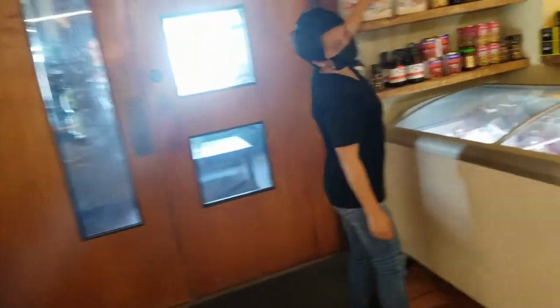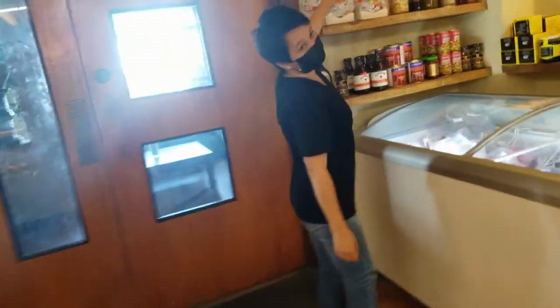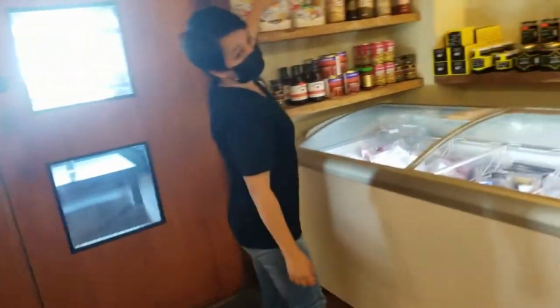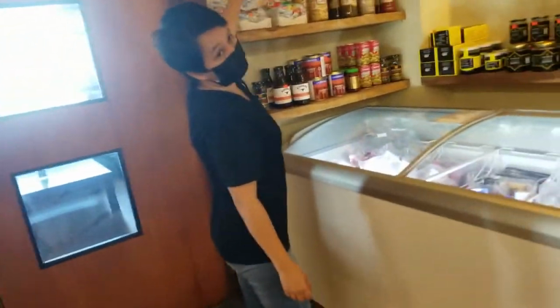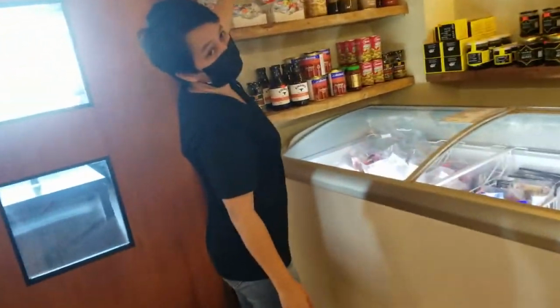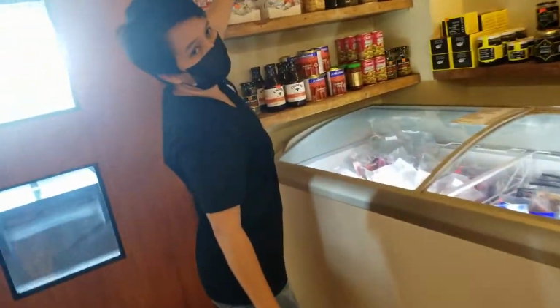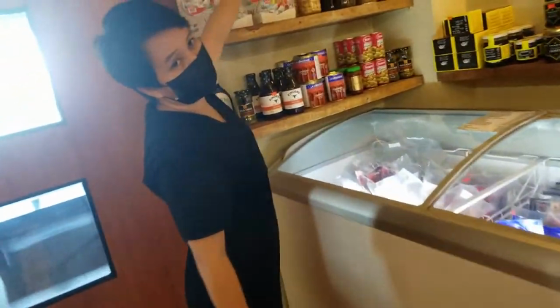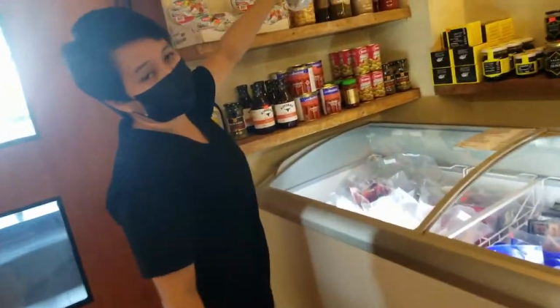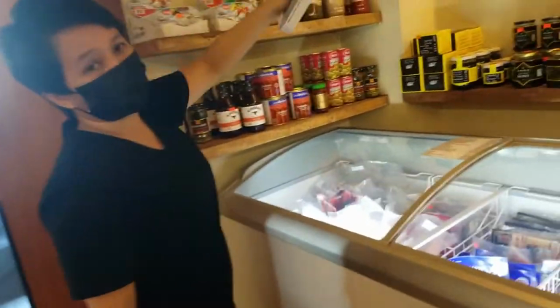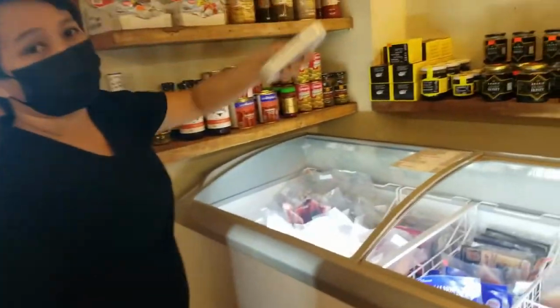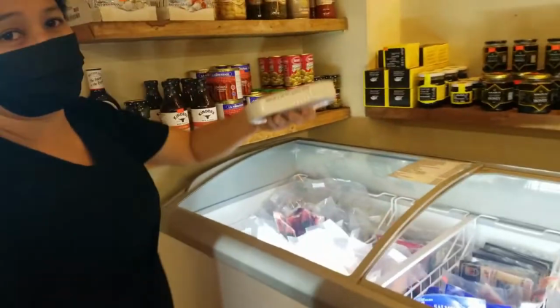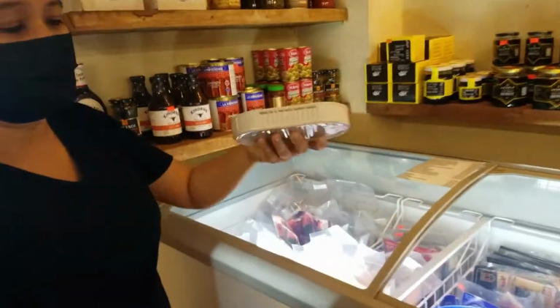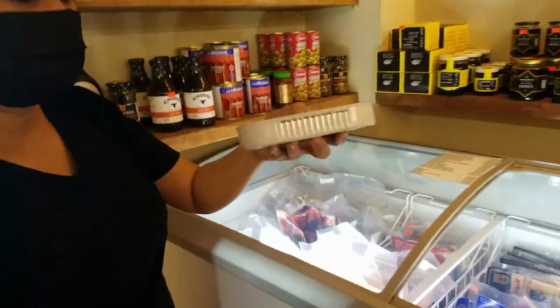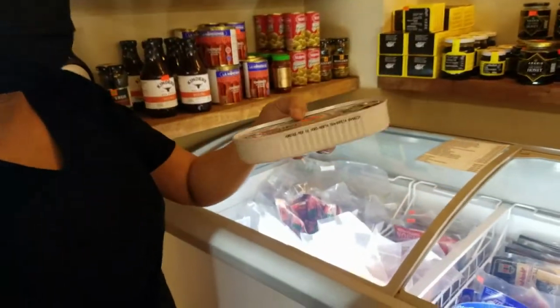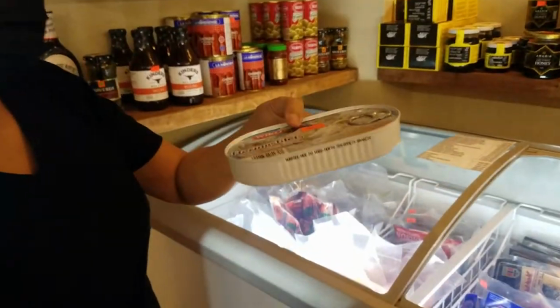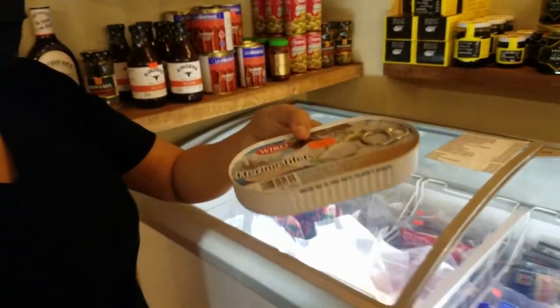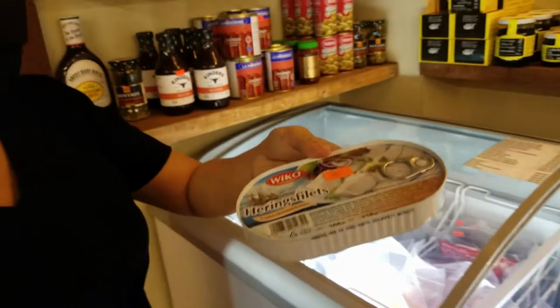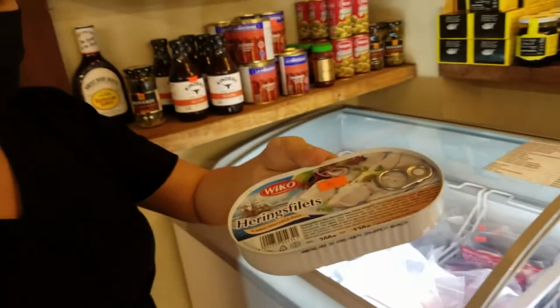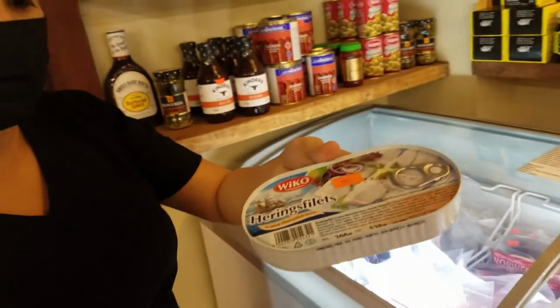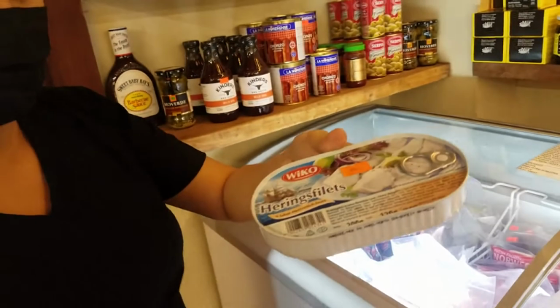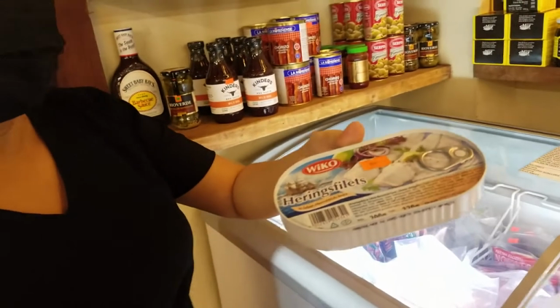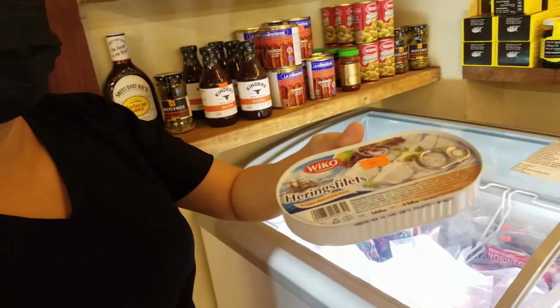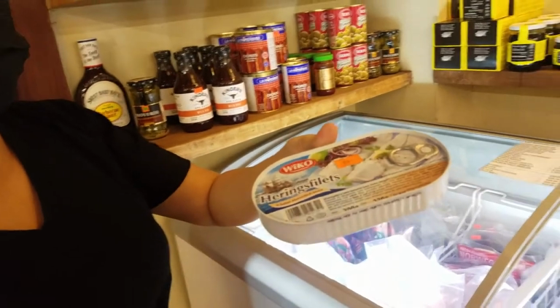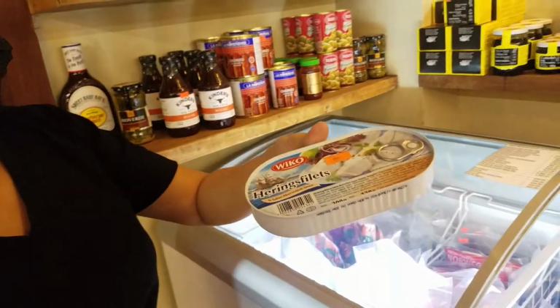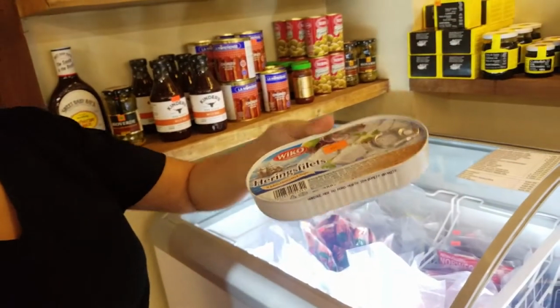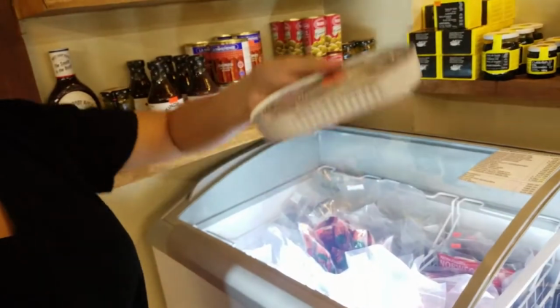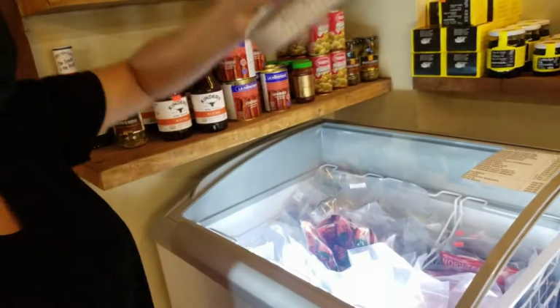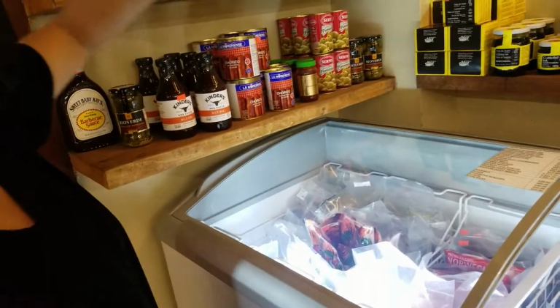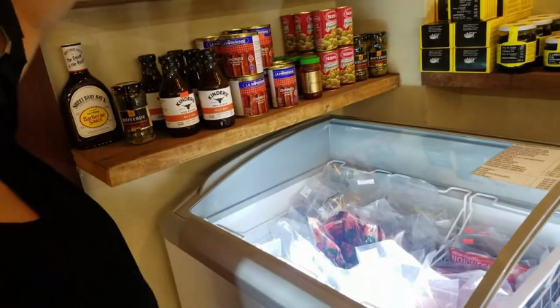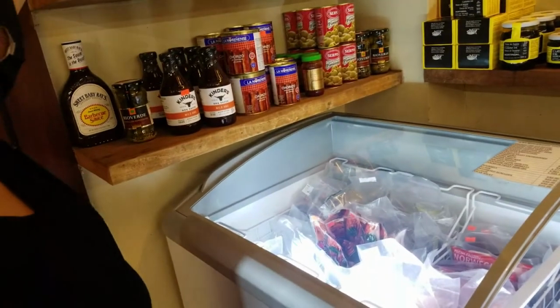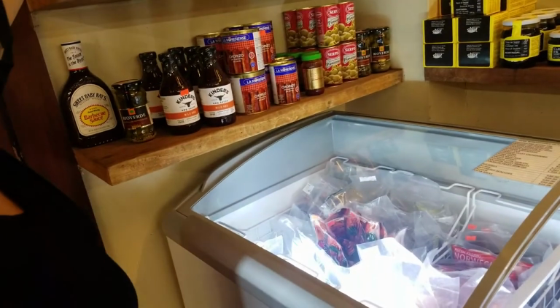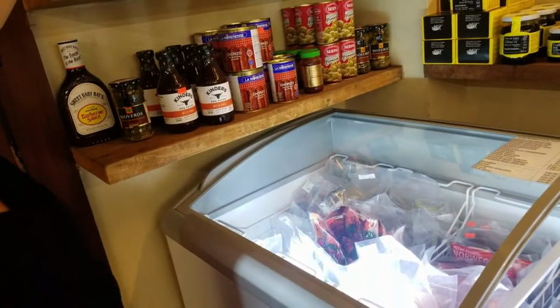She says she has pickles — dill pickles — but no, that's not dill pickles, that's sardines.